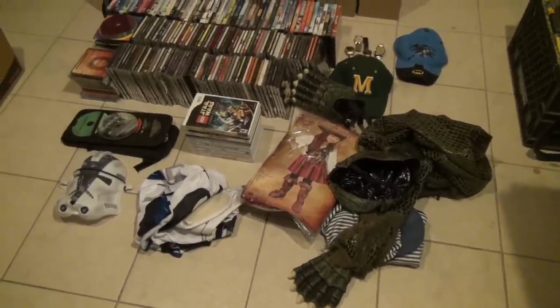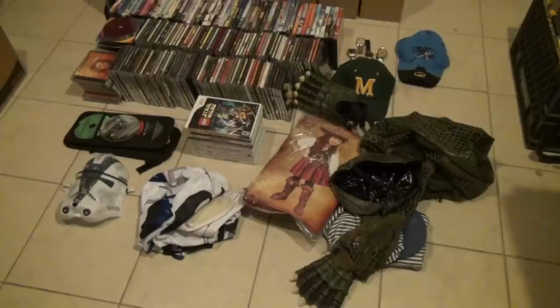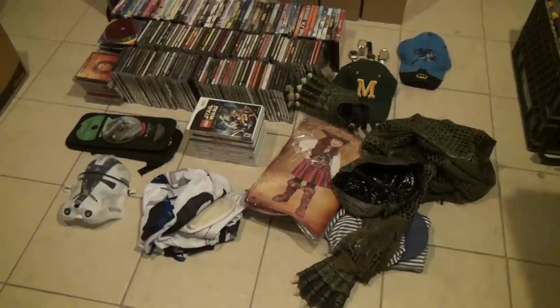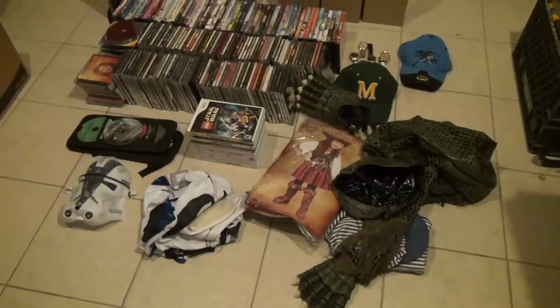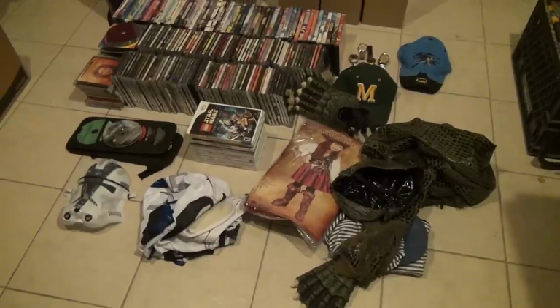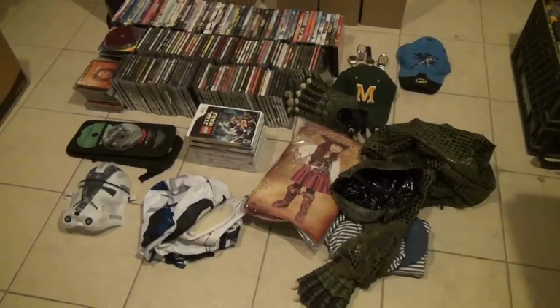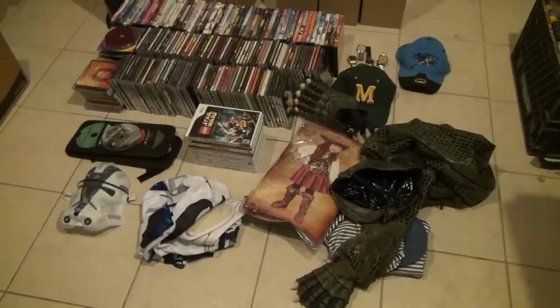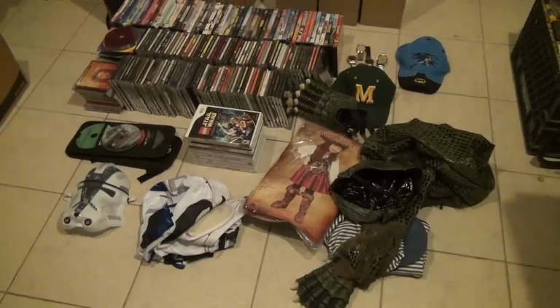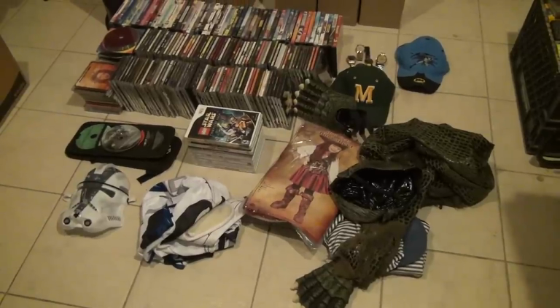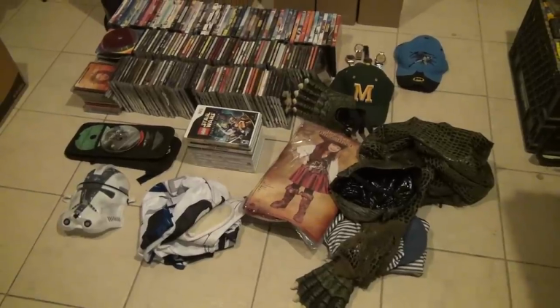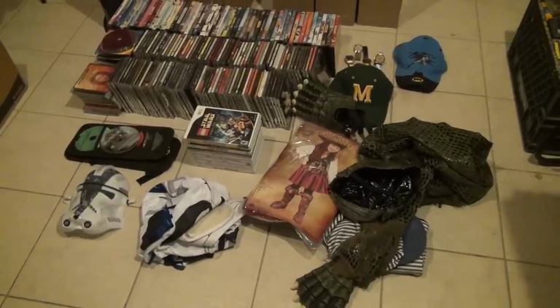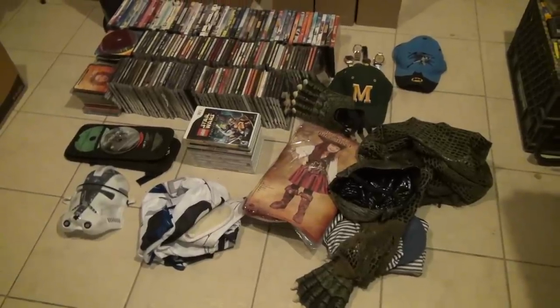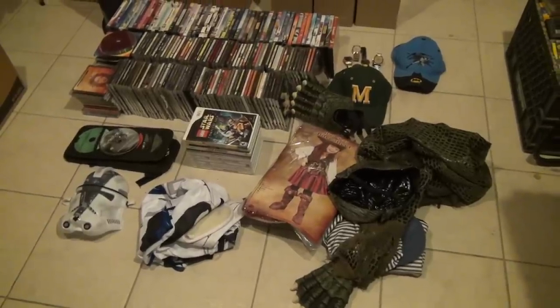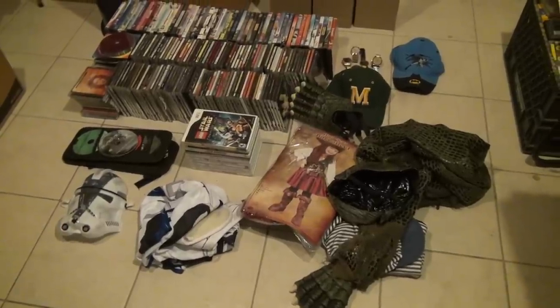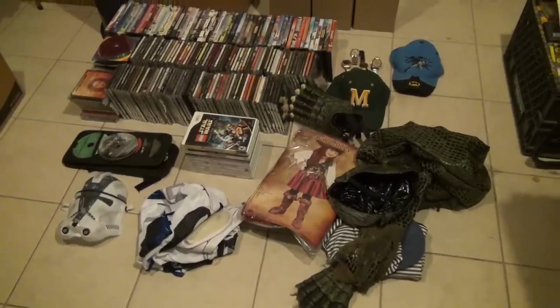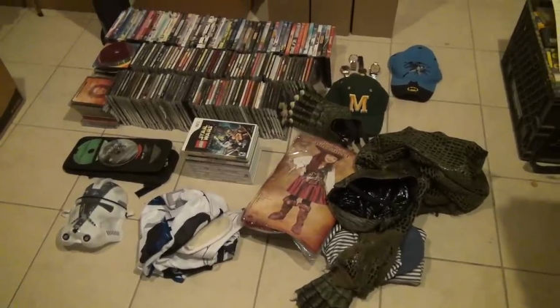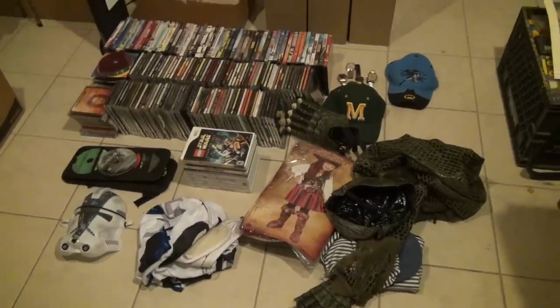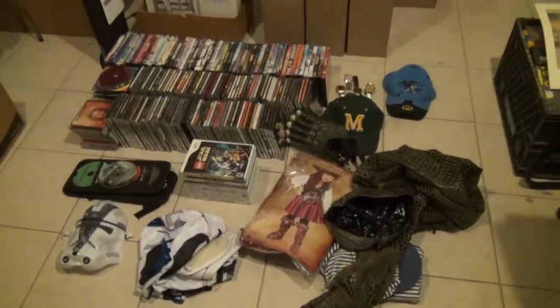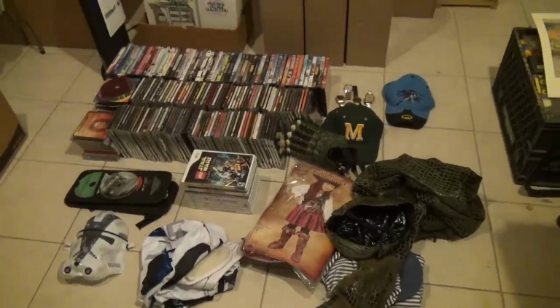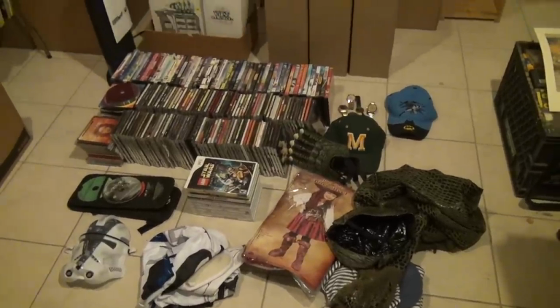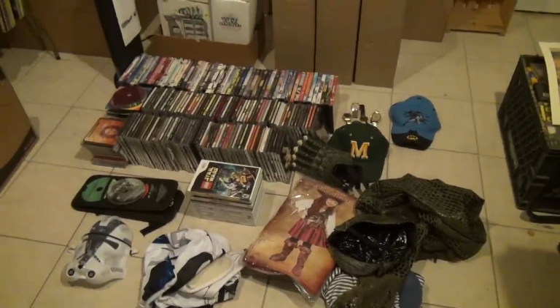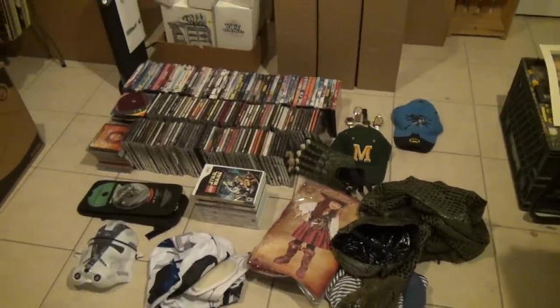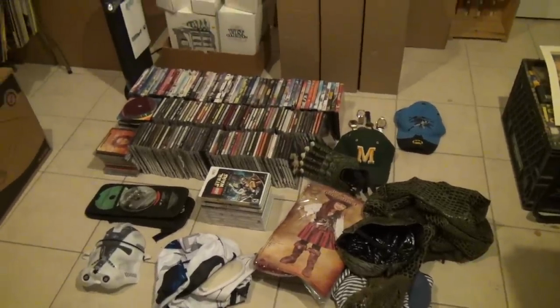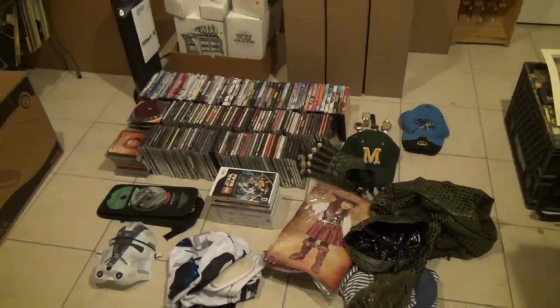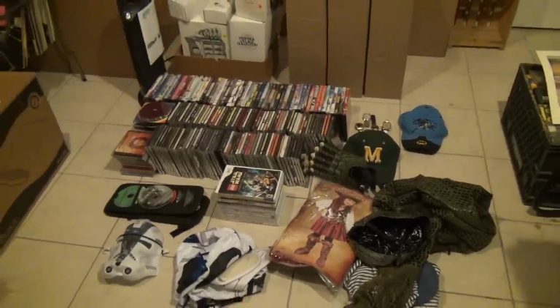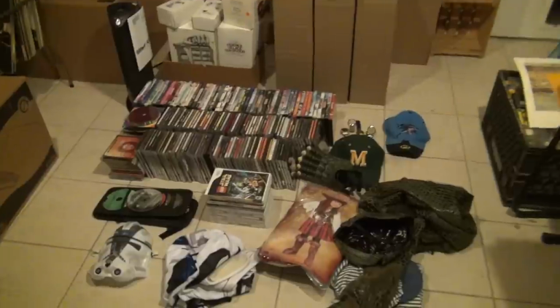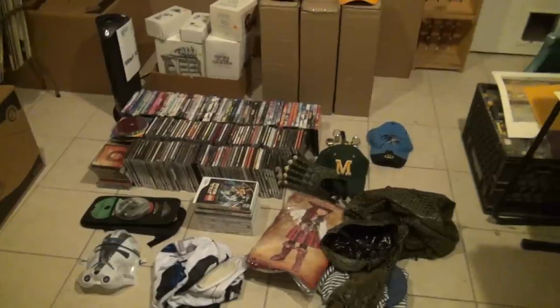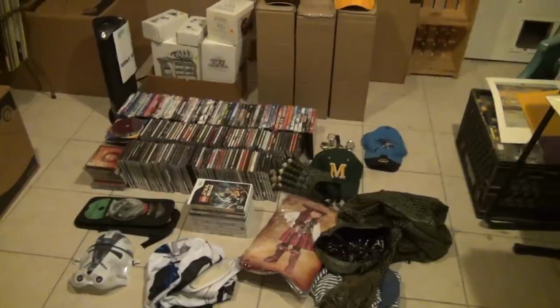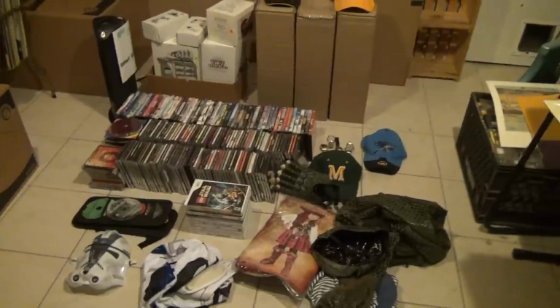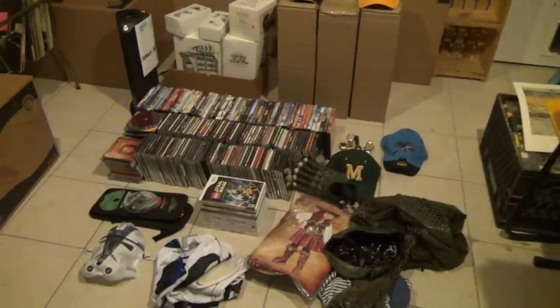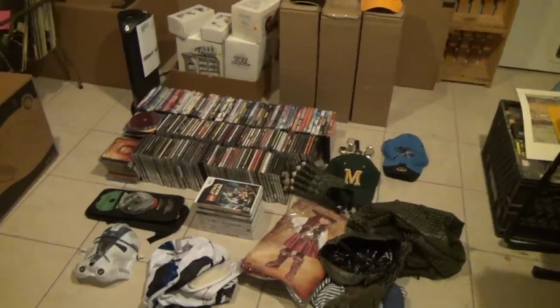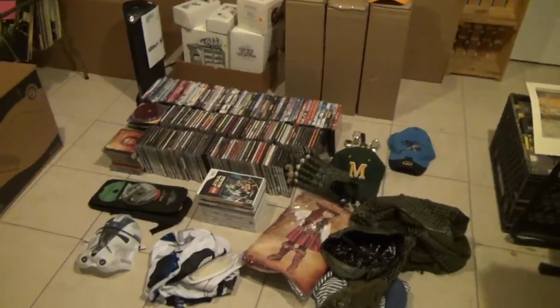So that's about it for the yard sale stuff. Not a whole lot to show, but I just wanted to make a video since I finally got out and hit the first yard sale.